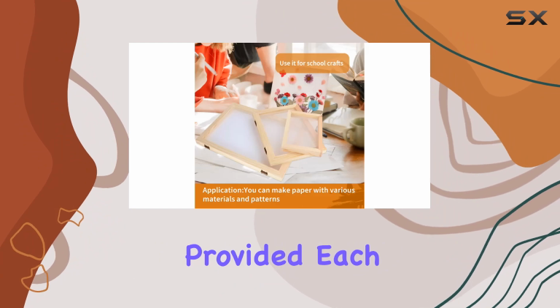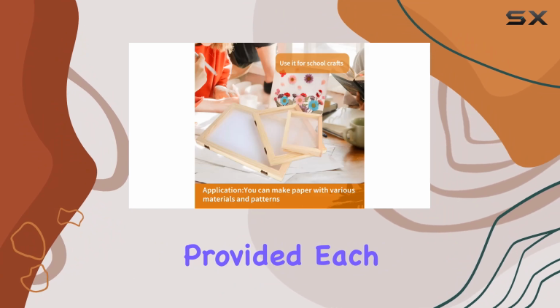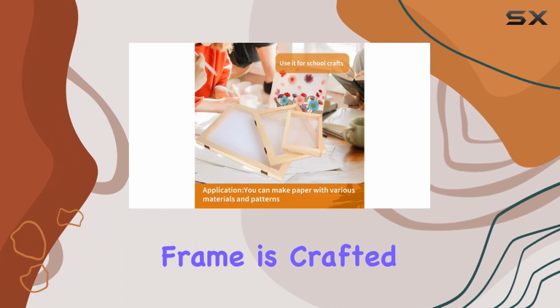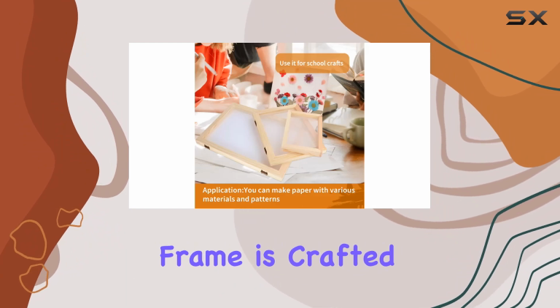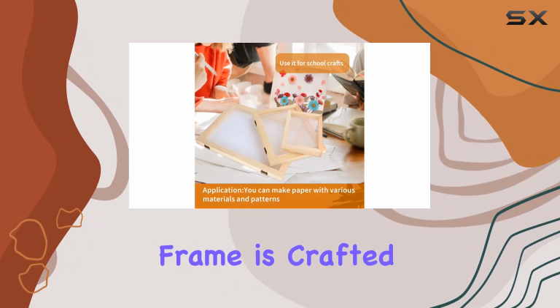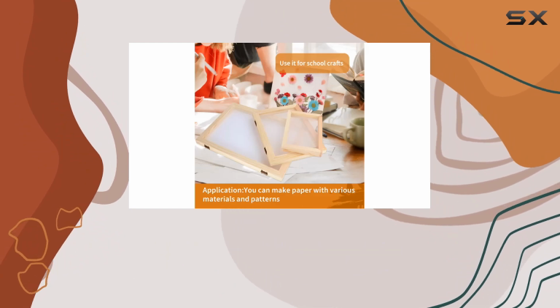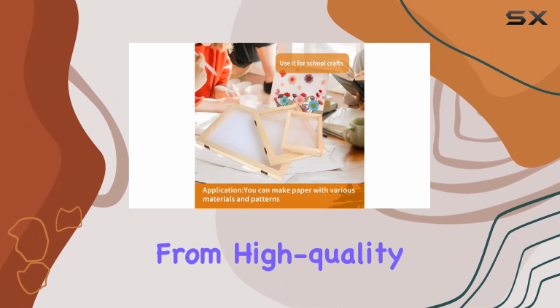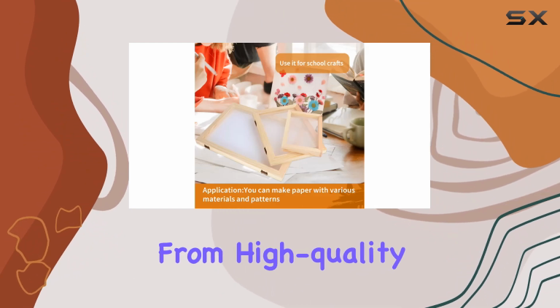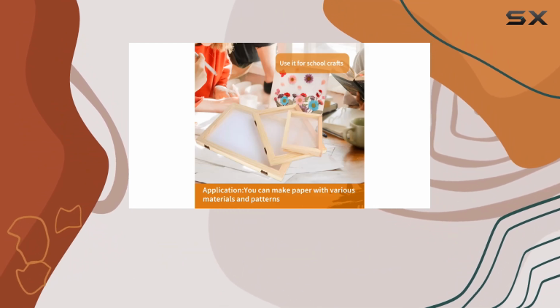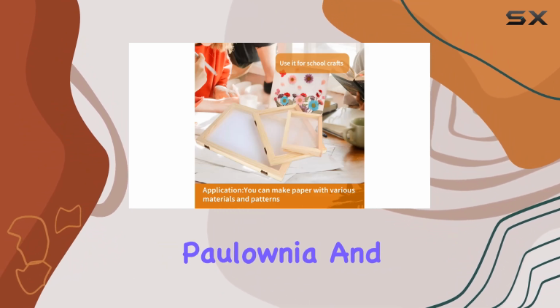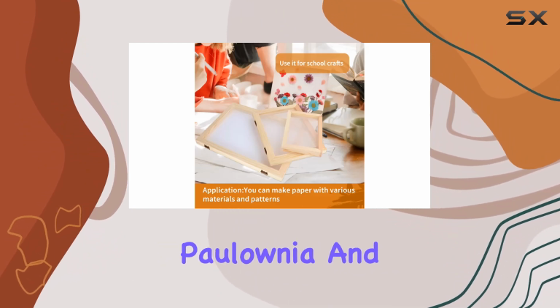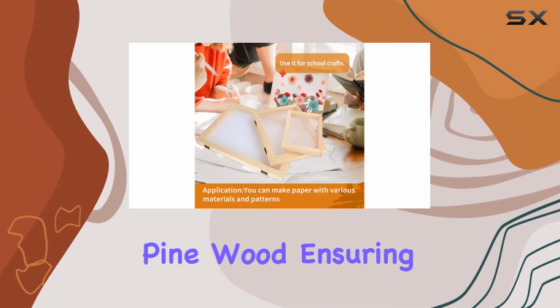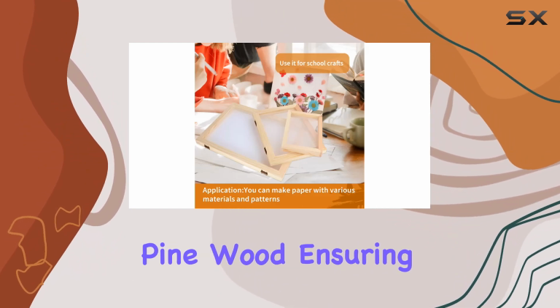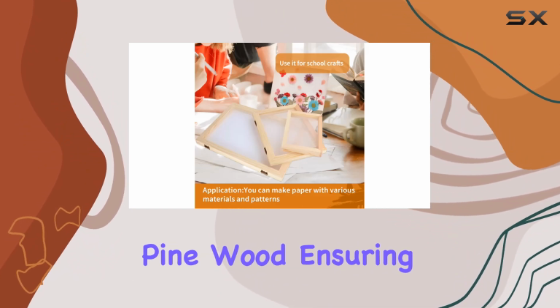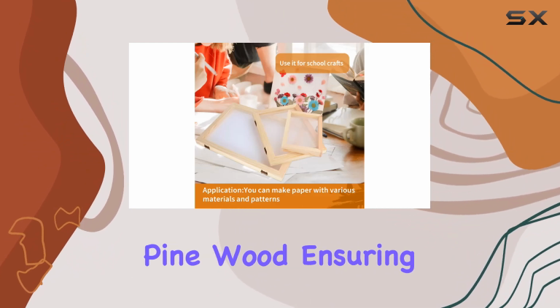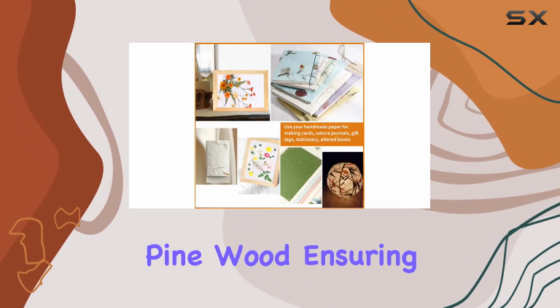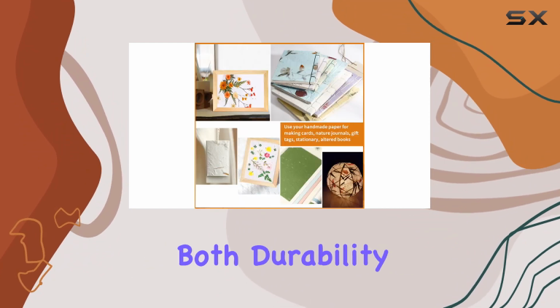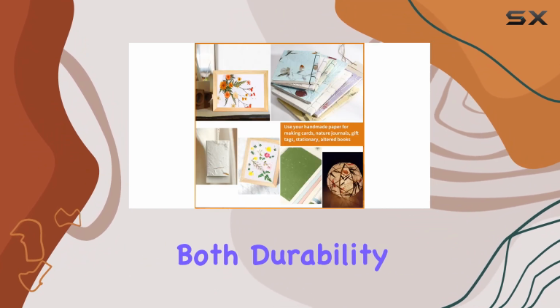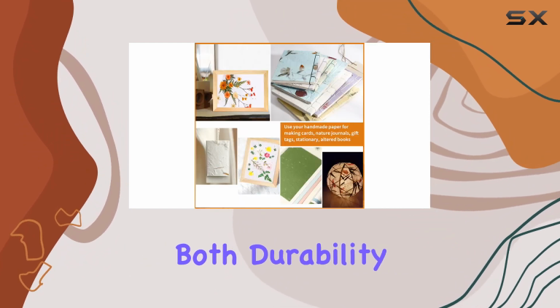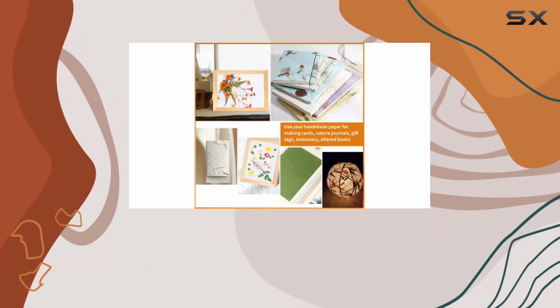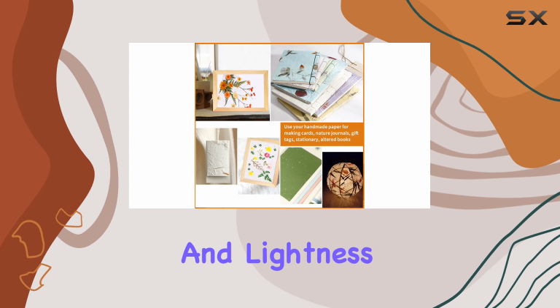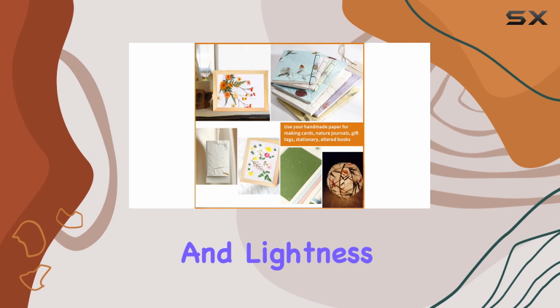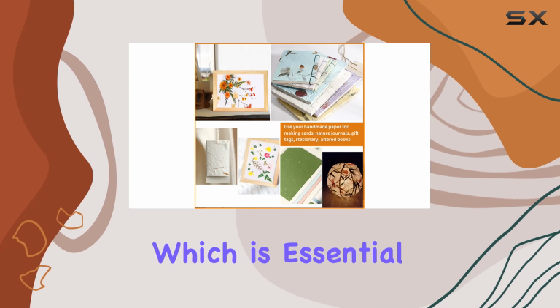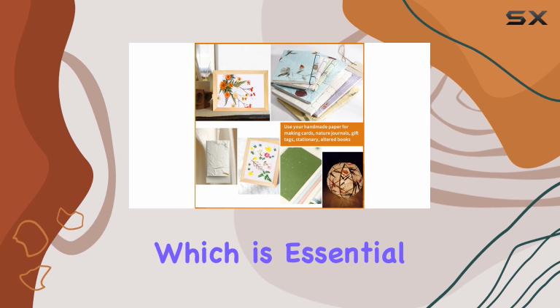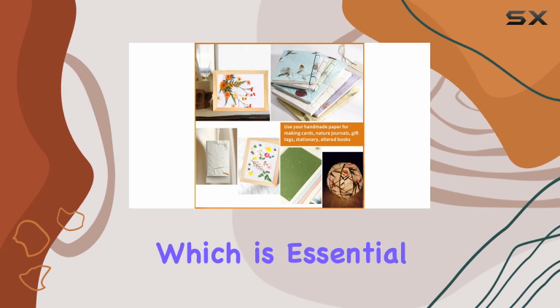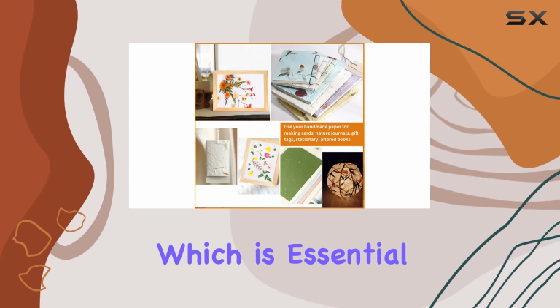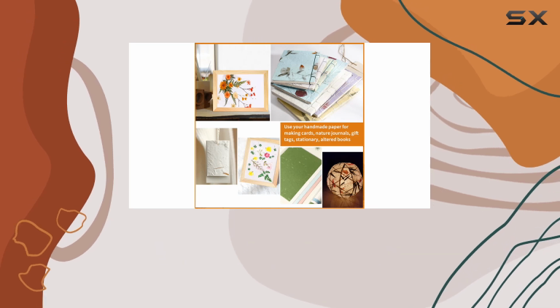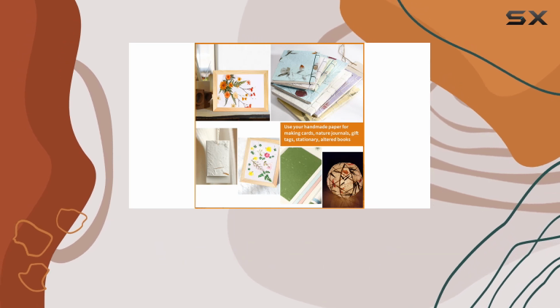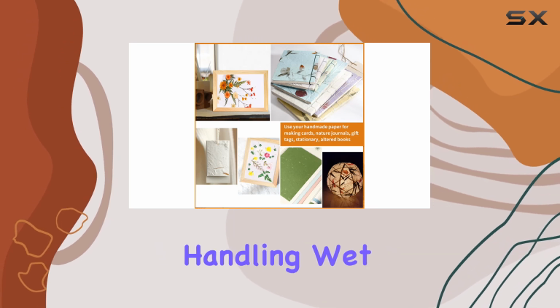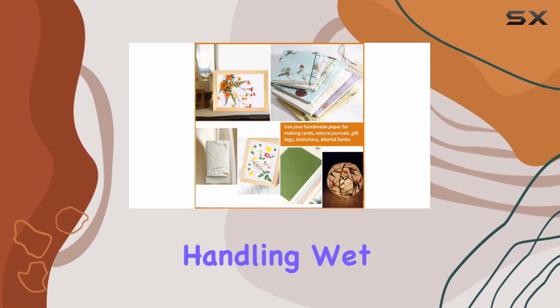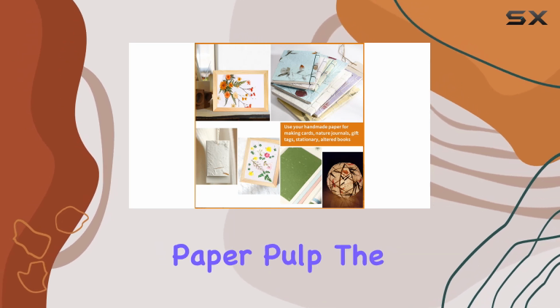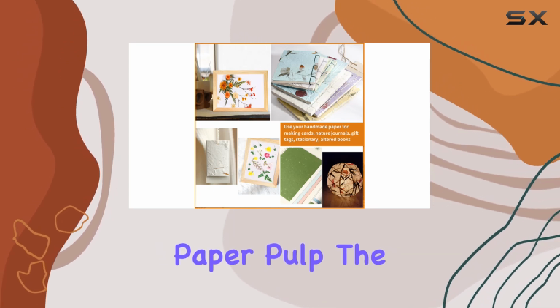Each frame is crafted from high-quality polonia and pine wood, ensuring both durability and lightness, which is essential when you're handling wet paper pulp.